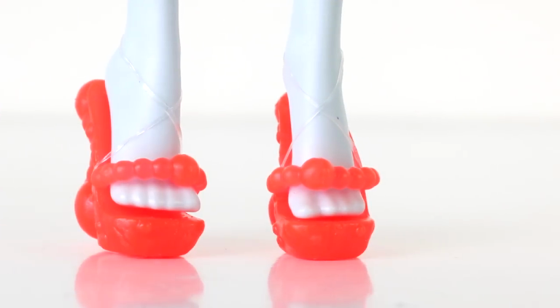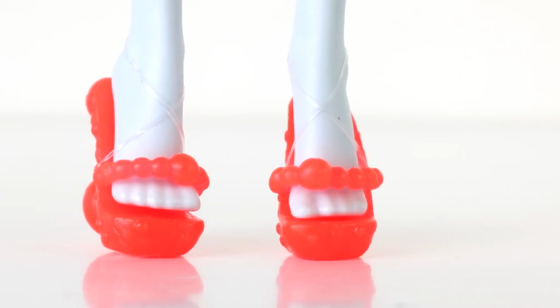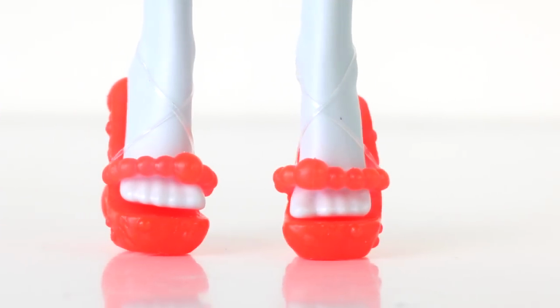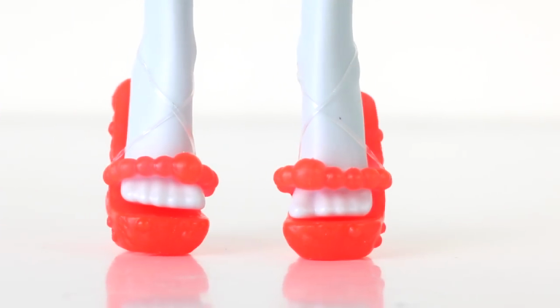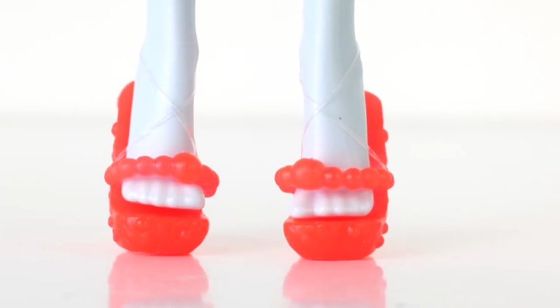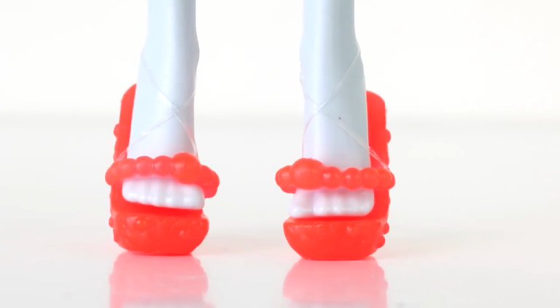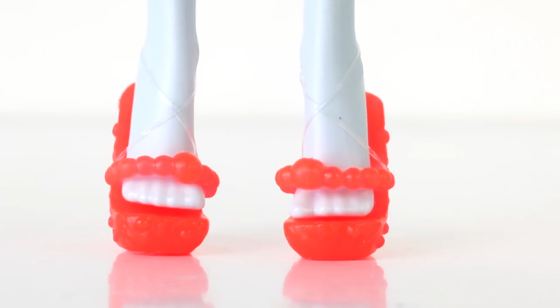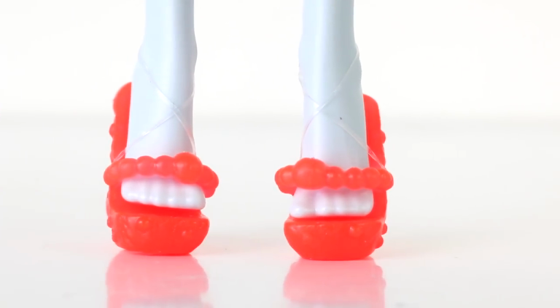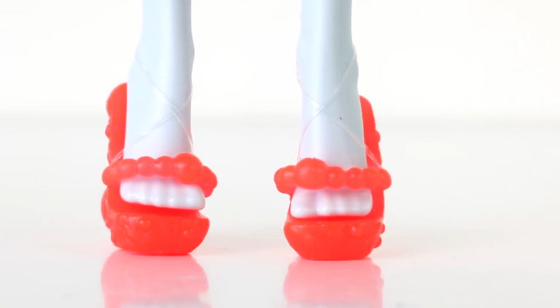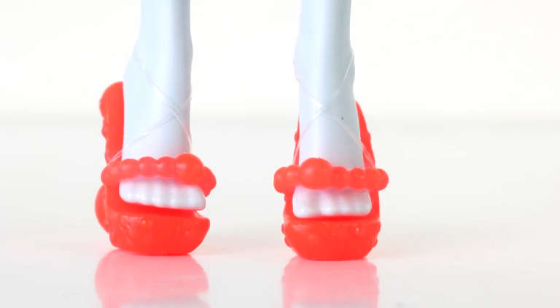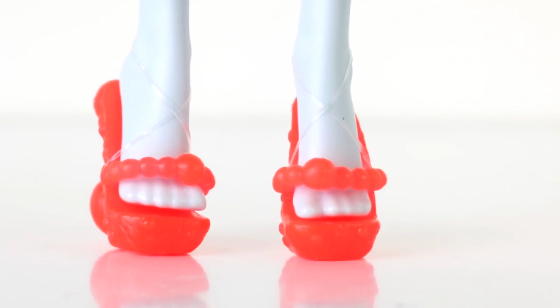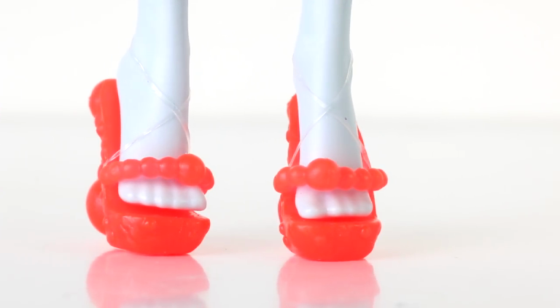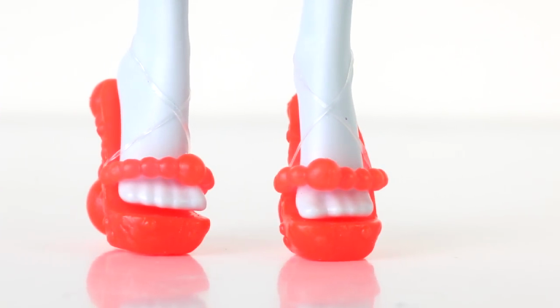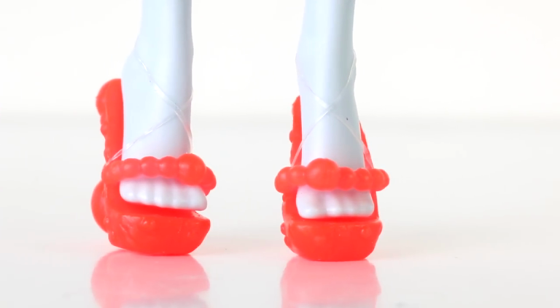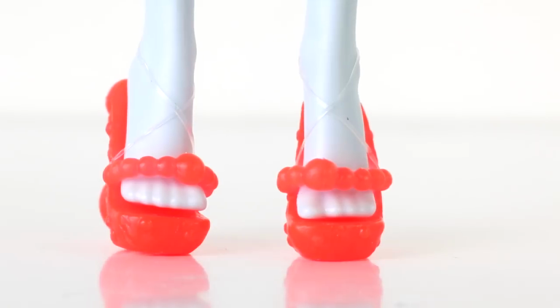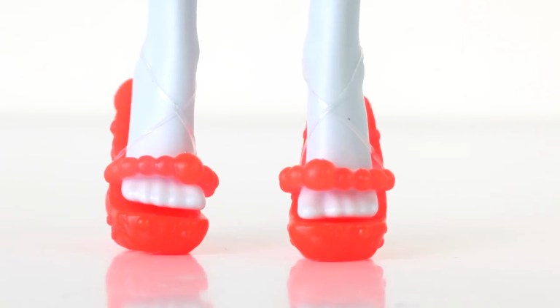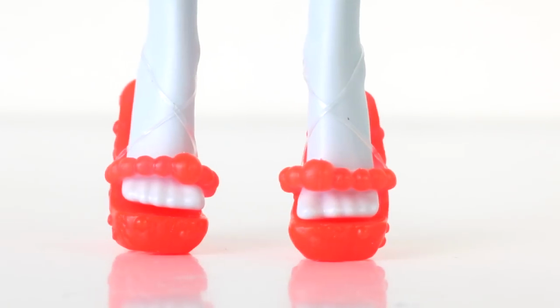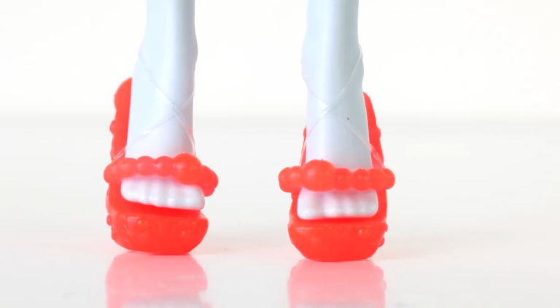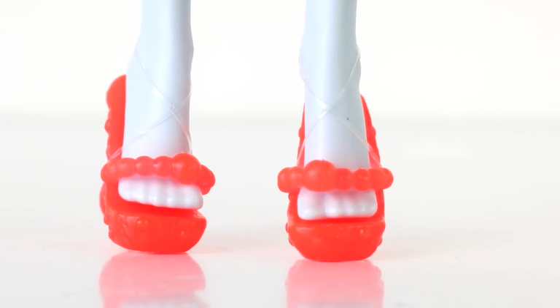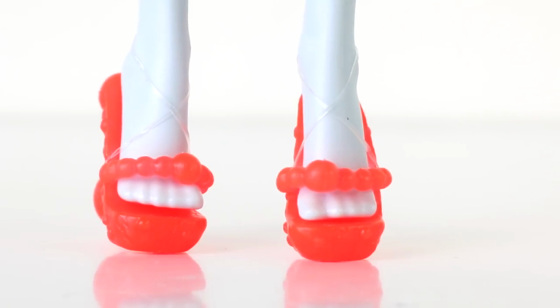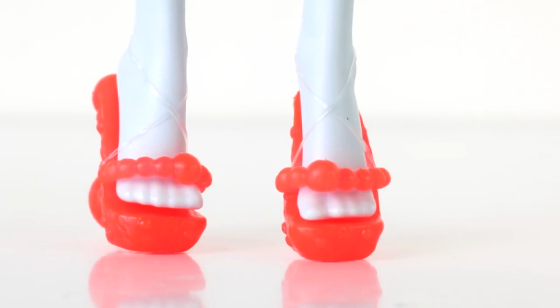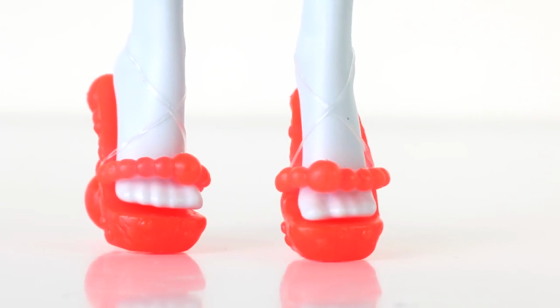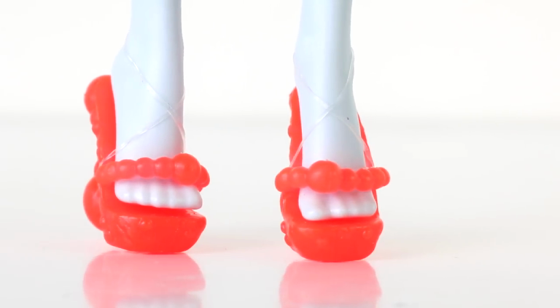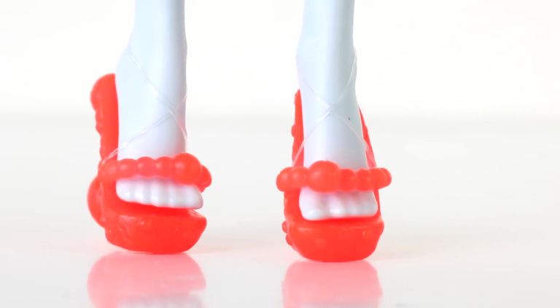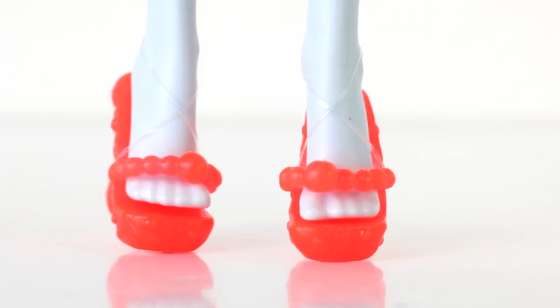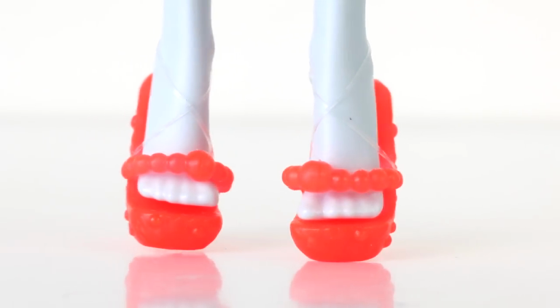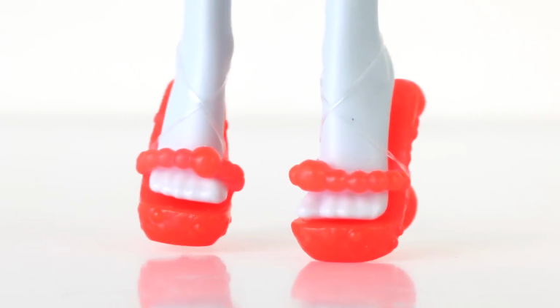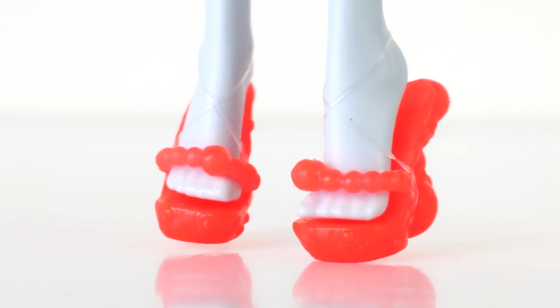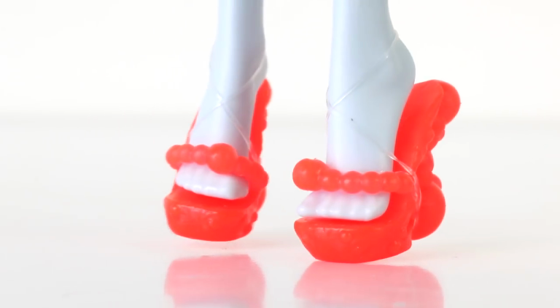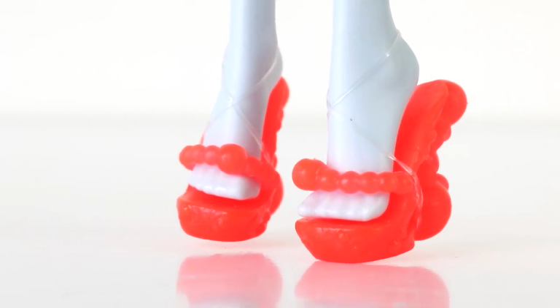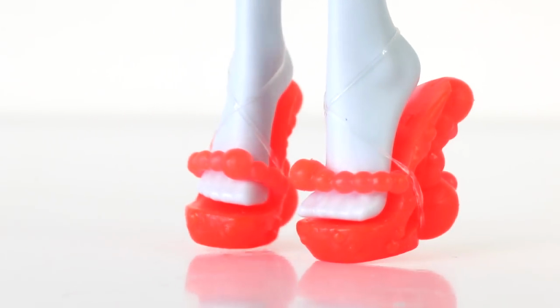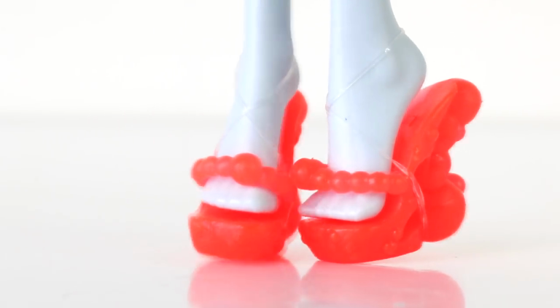These are her shoes, which are done in bright orange, the same as her glasses. They have bubble designs across the straps as well as the heels.